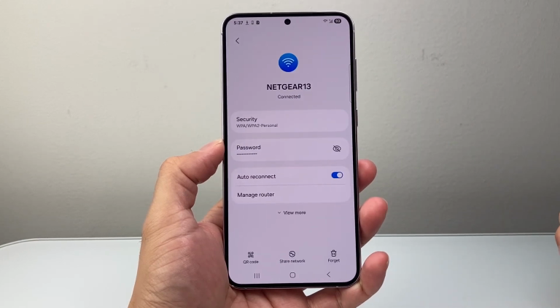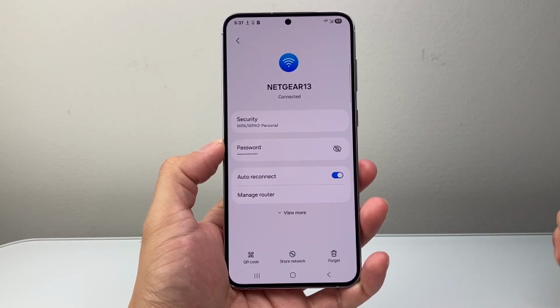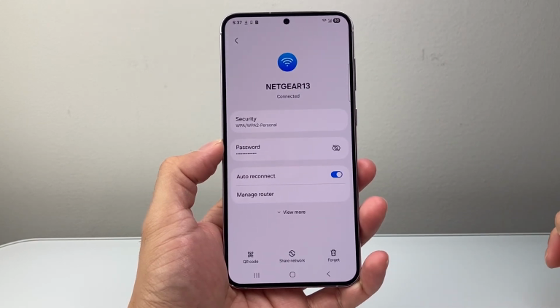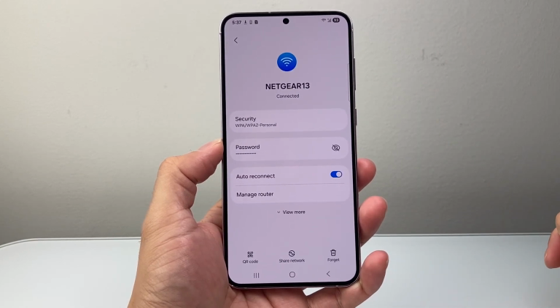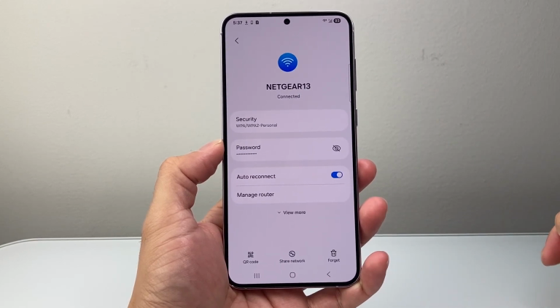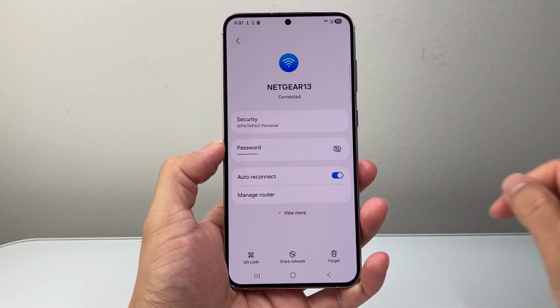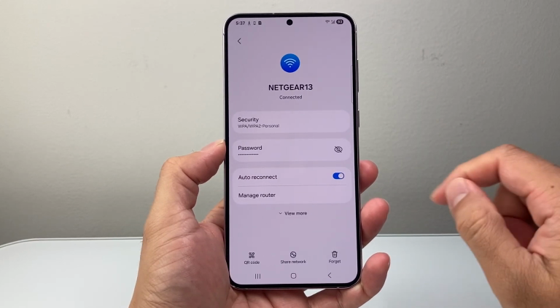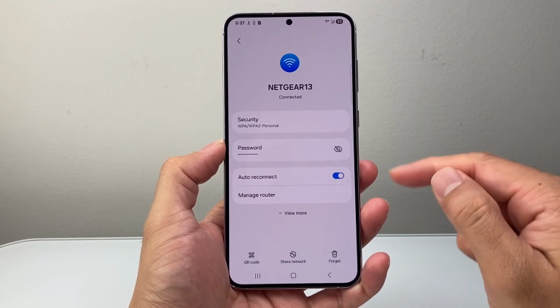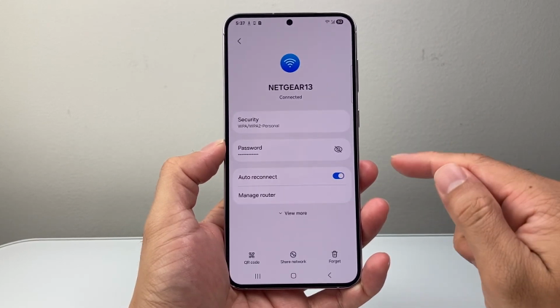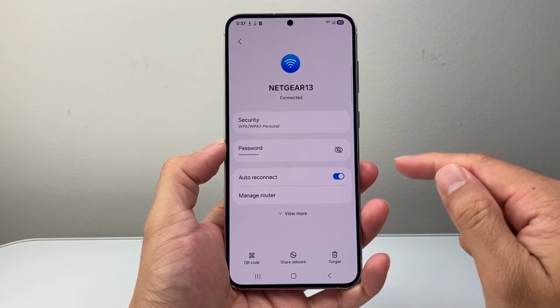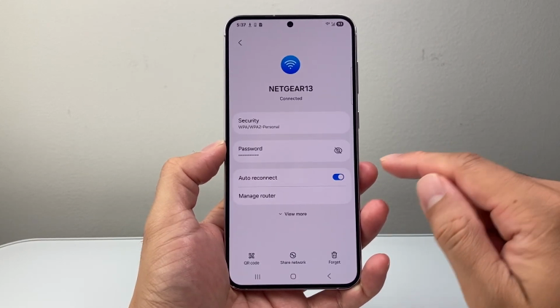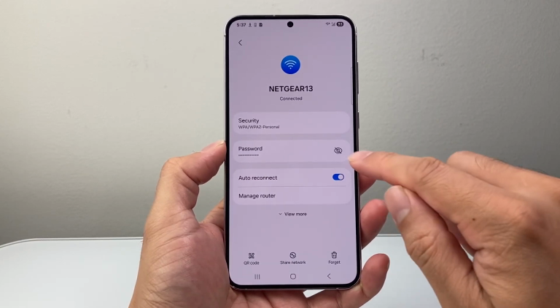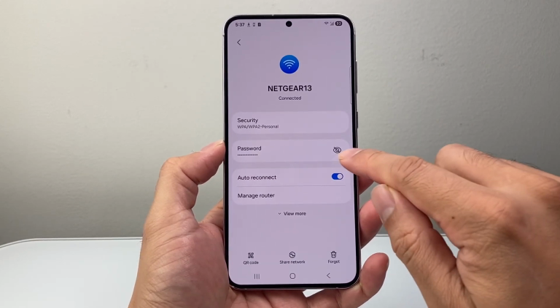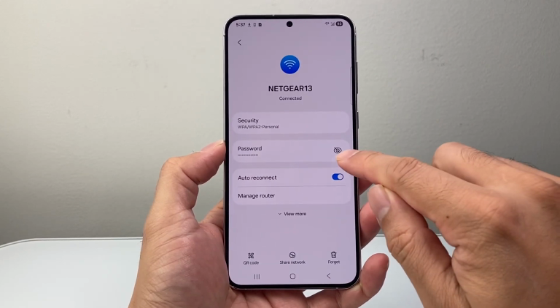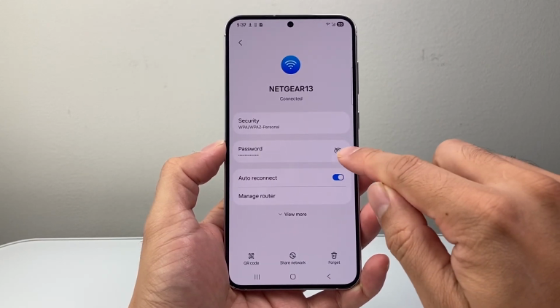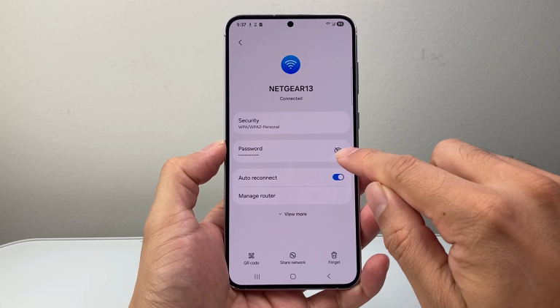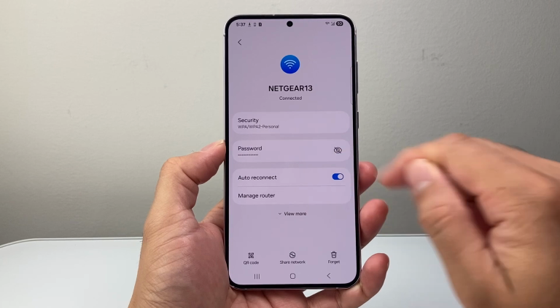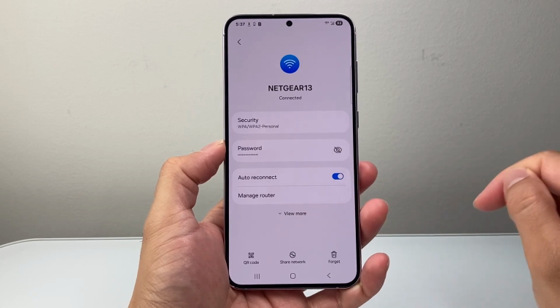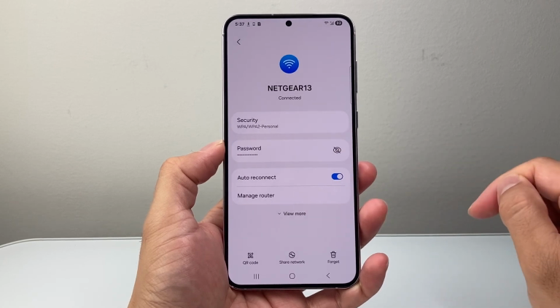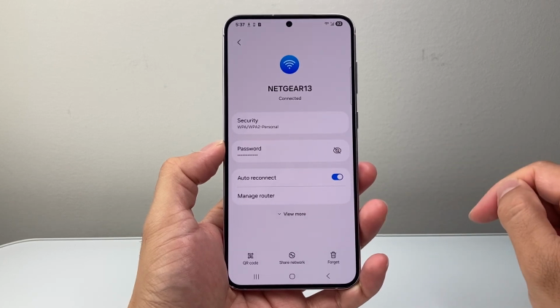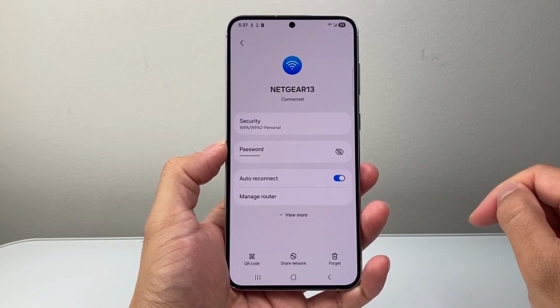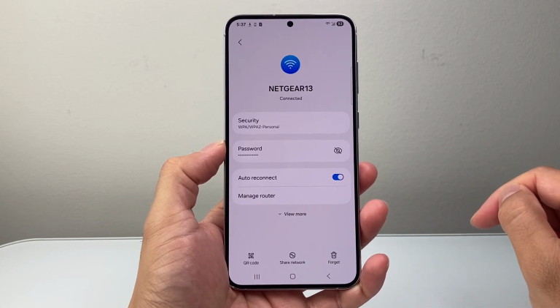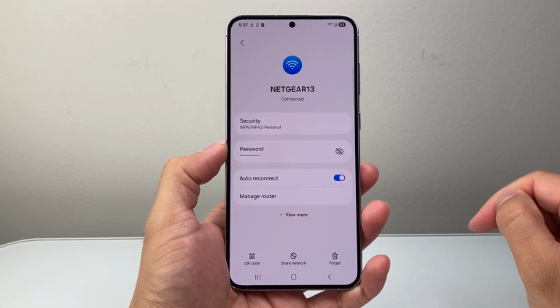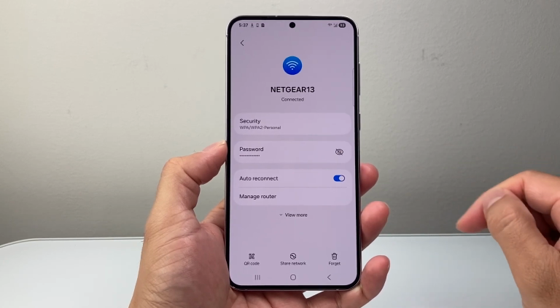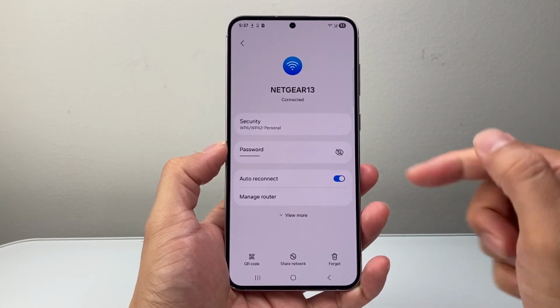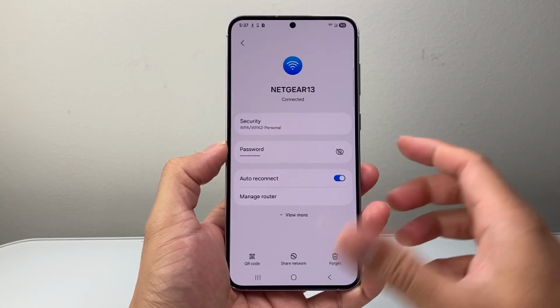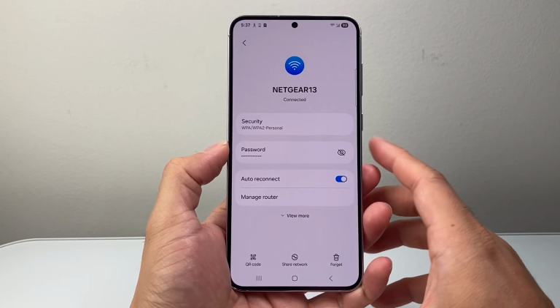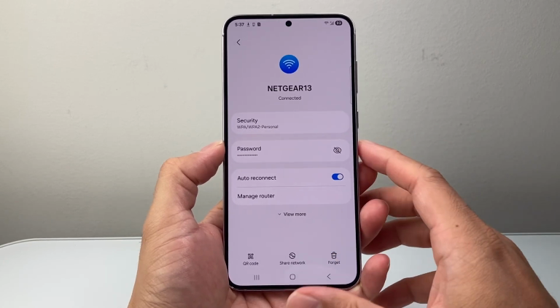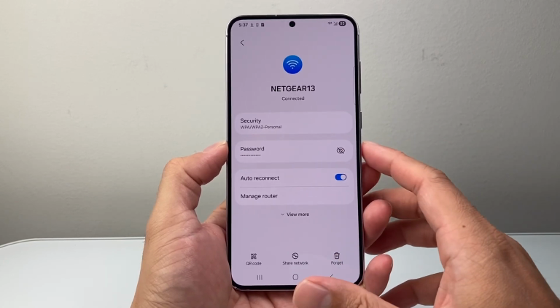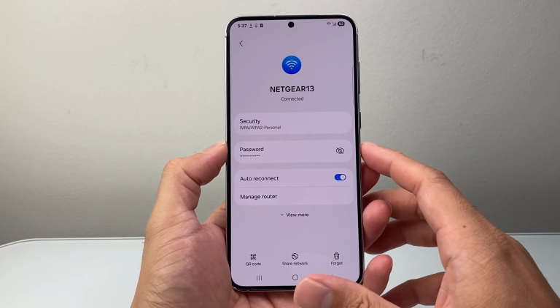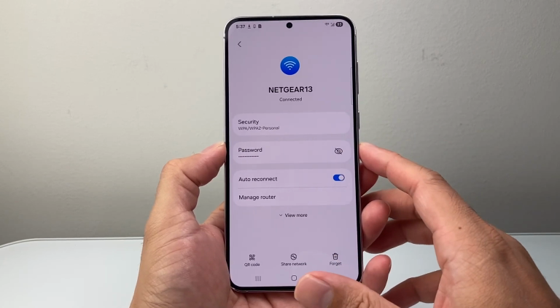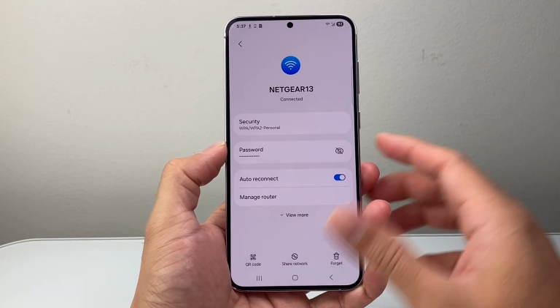Once you click on the gear icon, the Wi-Fi password can be found when you tap on it to view it. Here it's my Wi-Fi, so I'm not showing it.